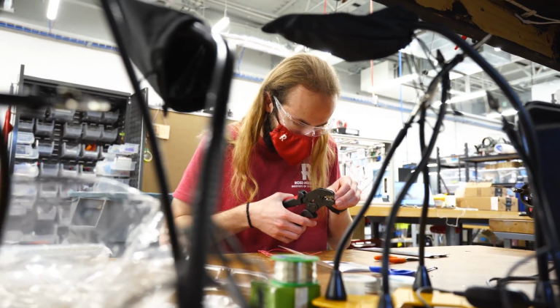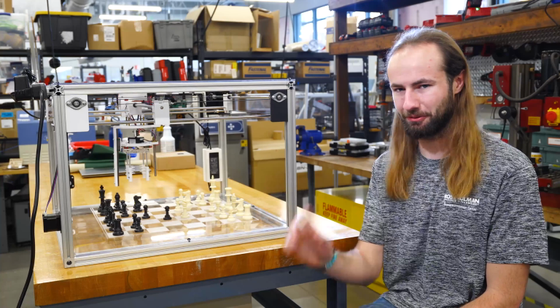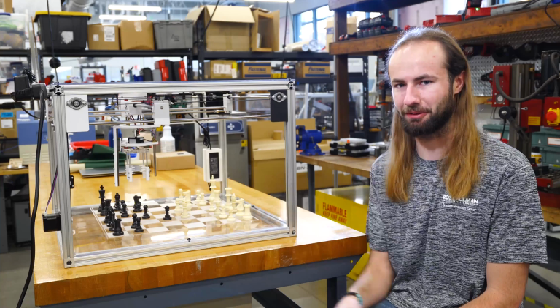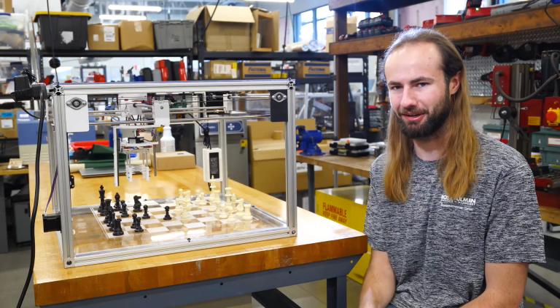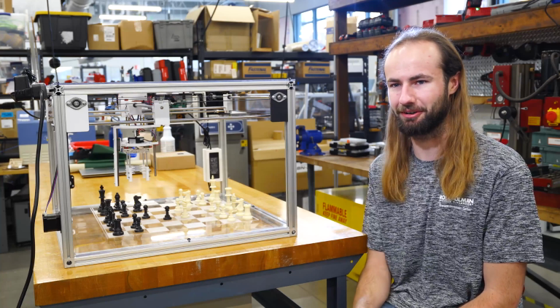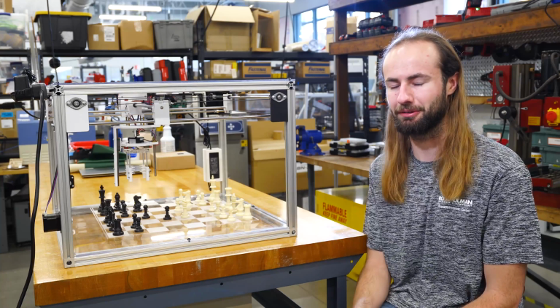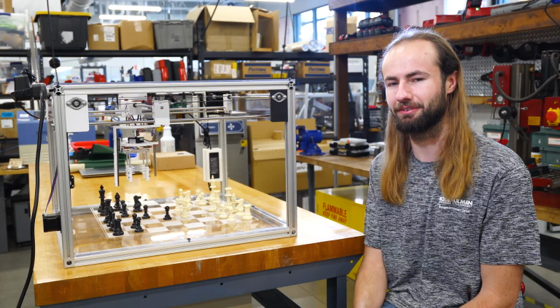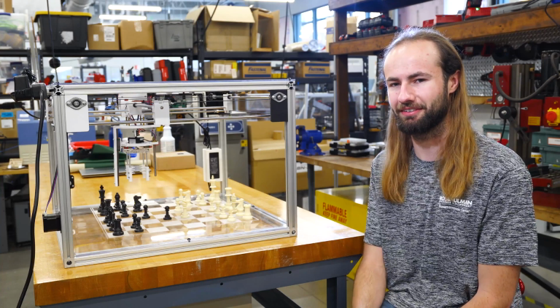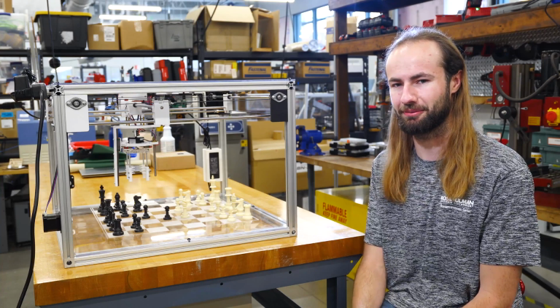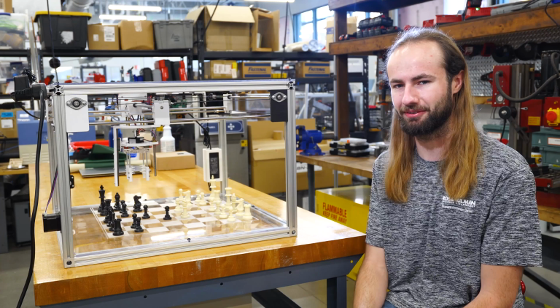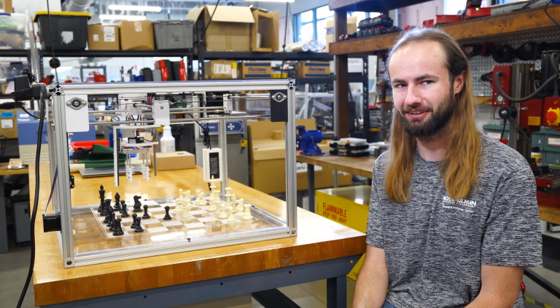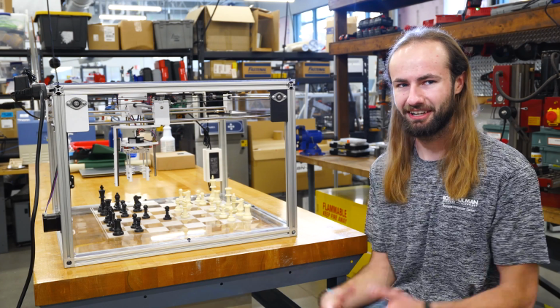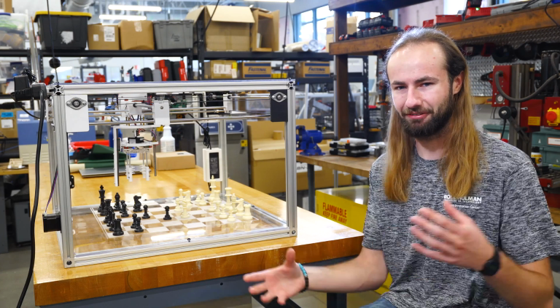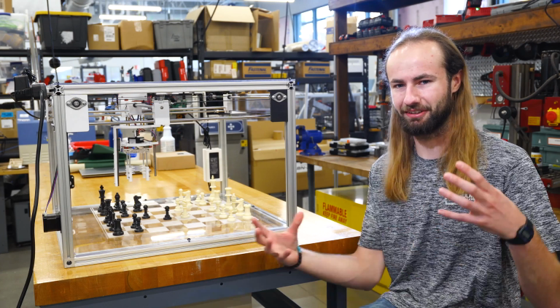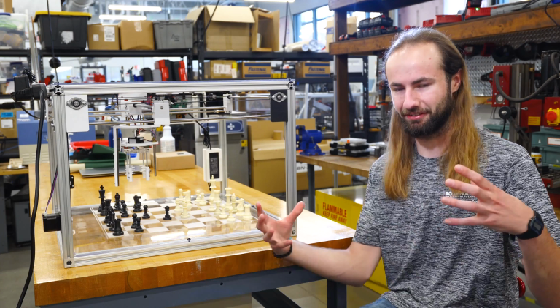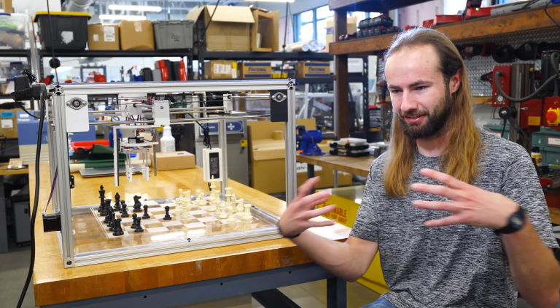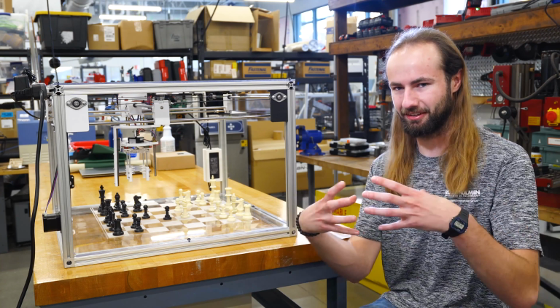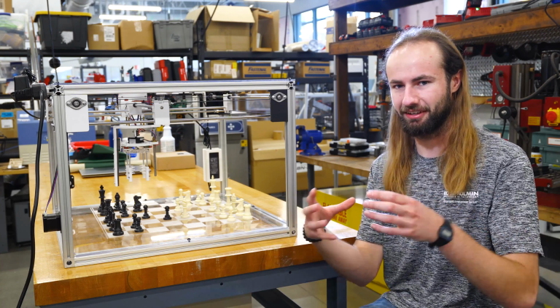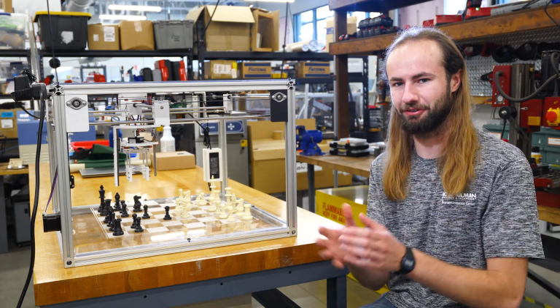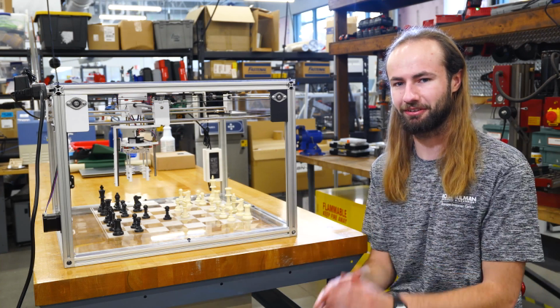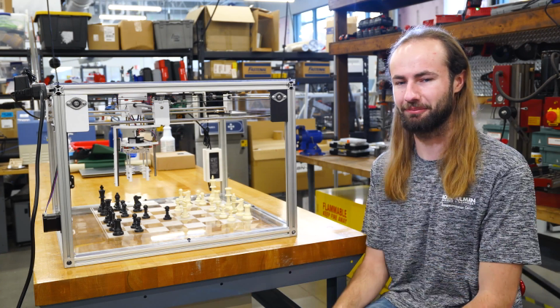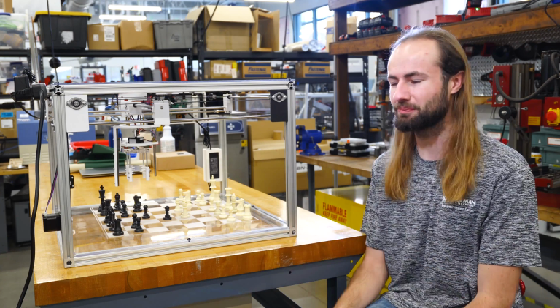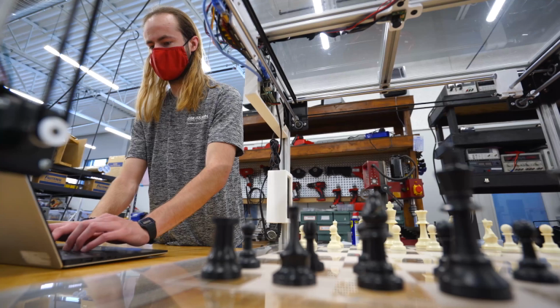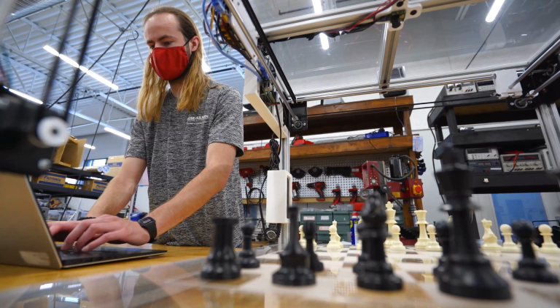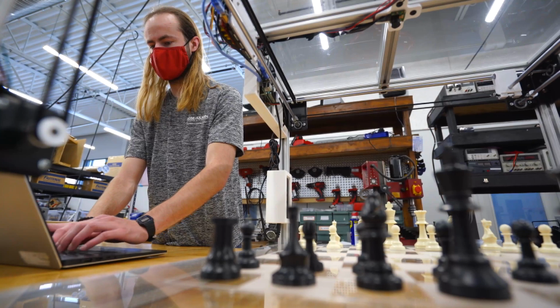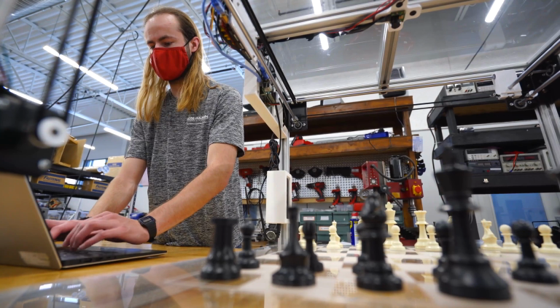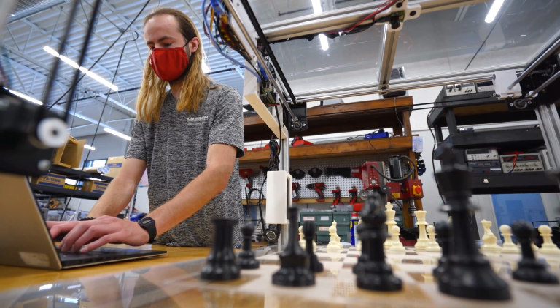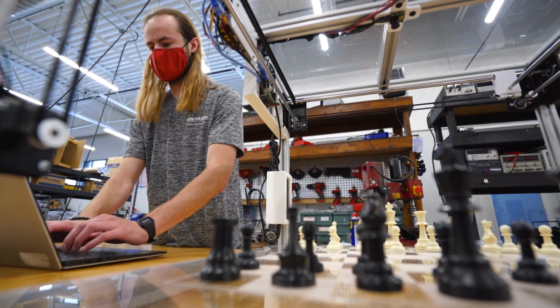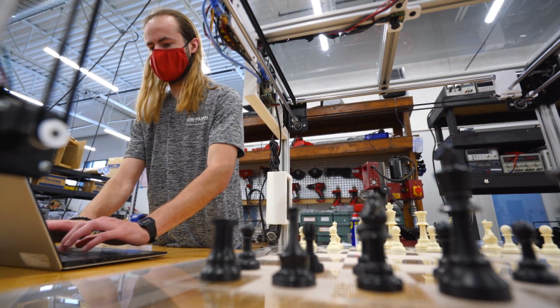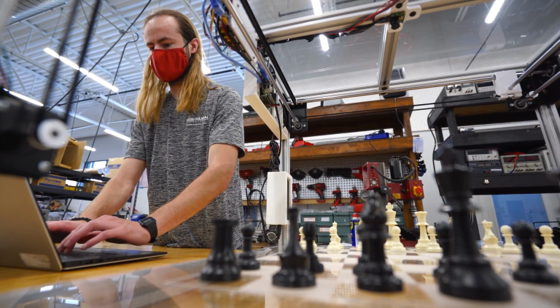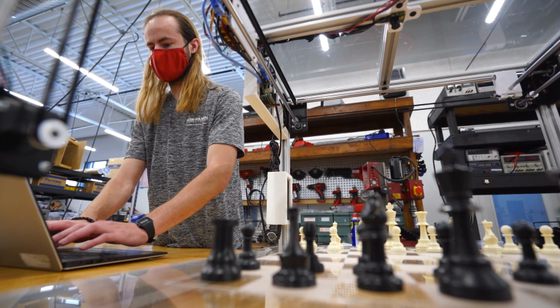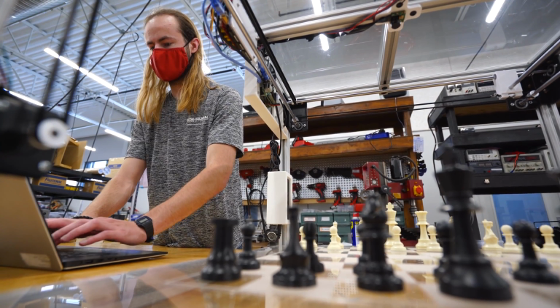I'm doing a minor in computer science as well, so I find that as a nice intersection between my degree and this project.